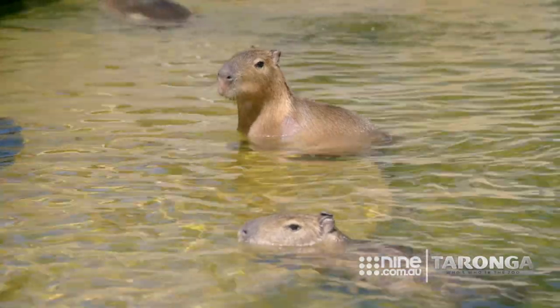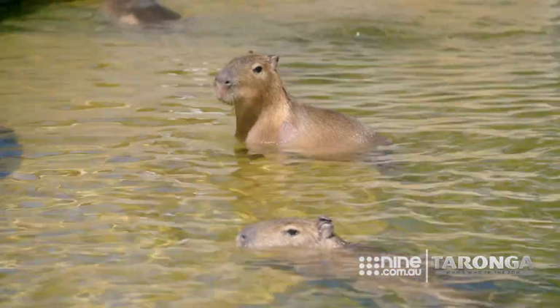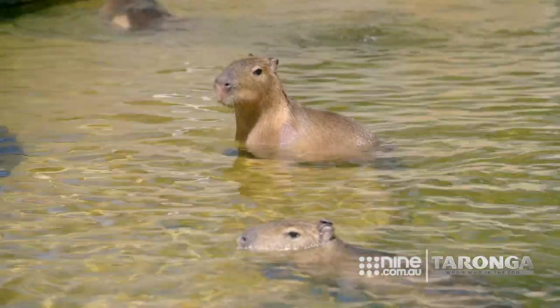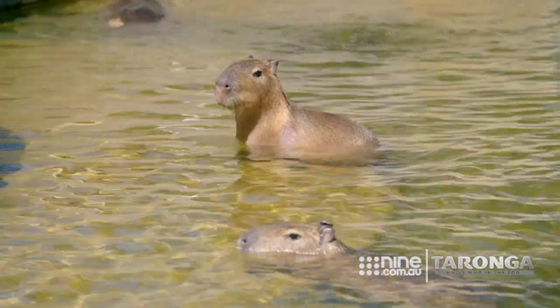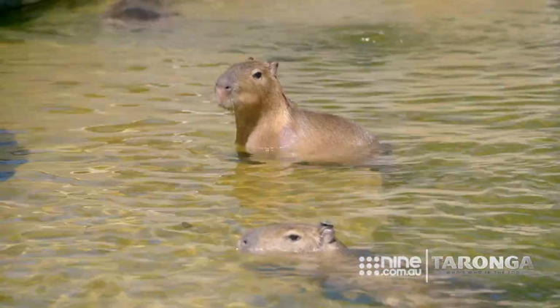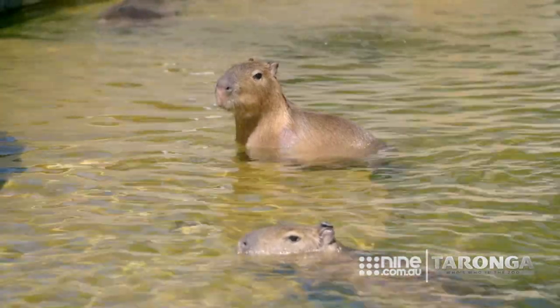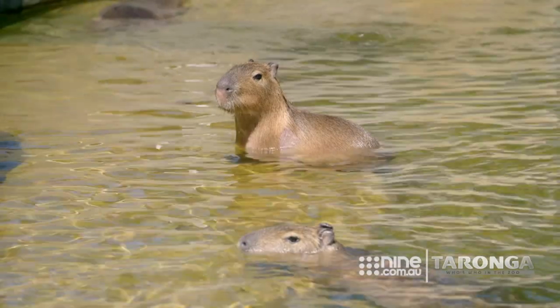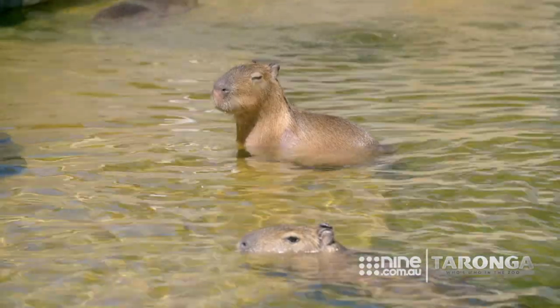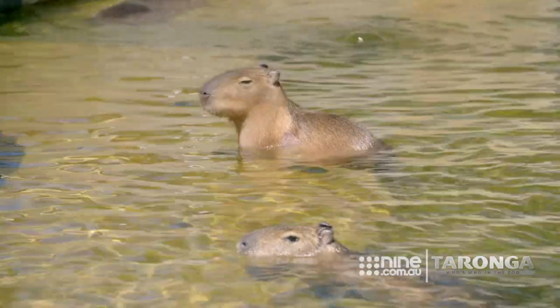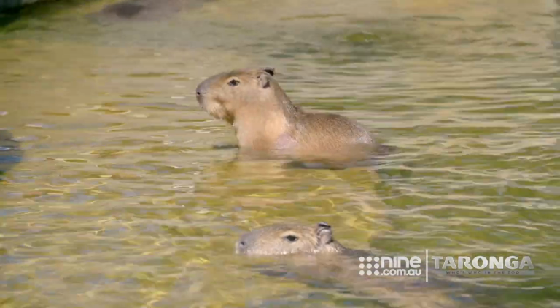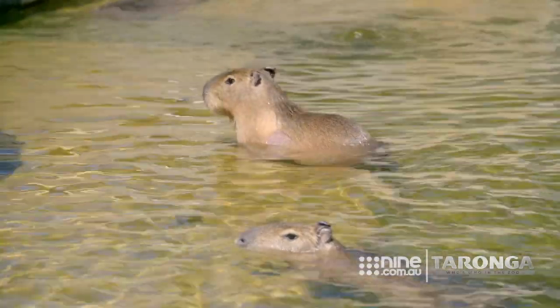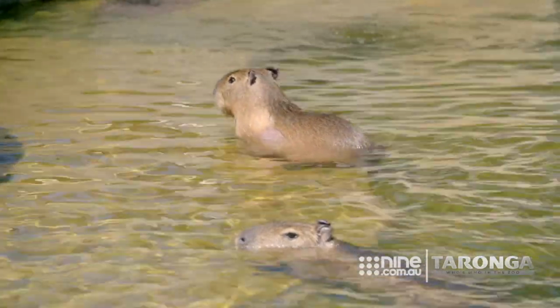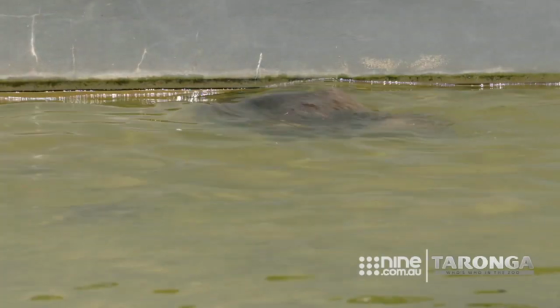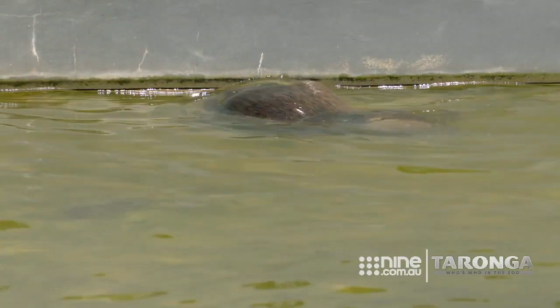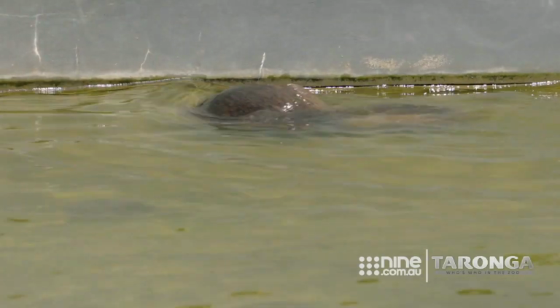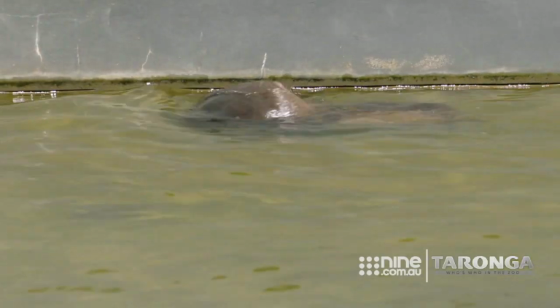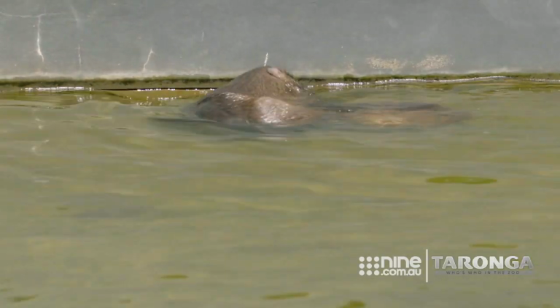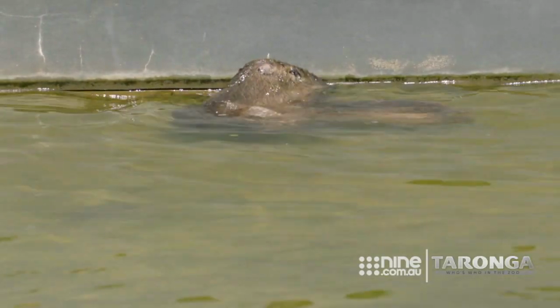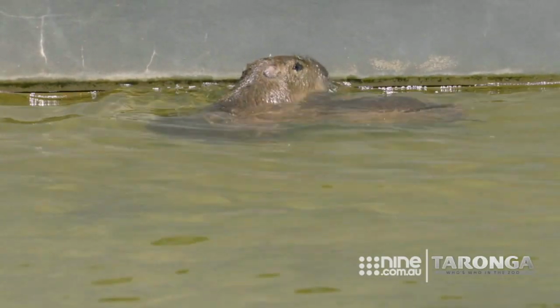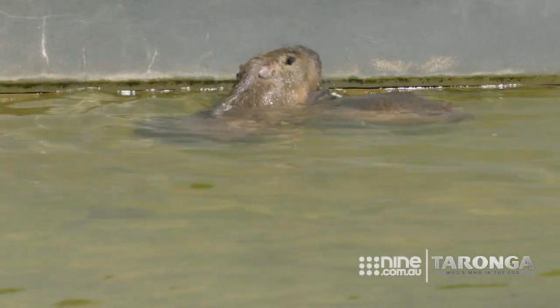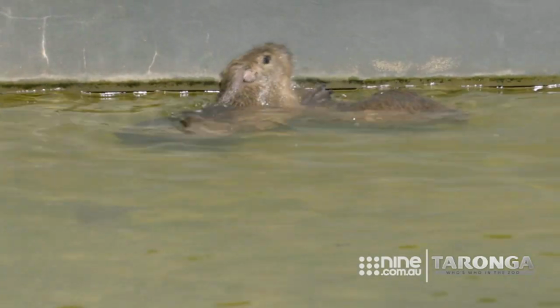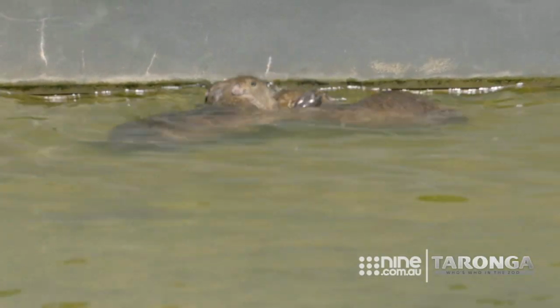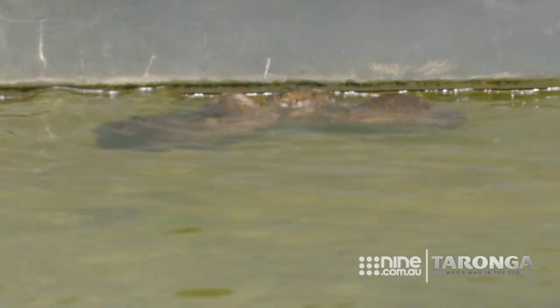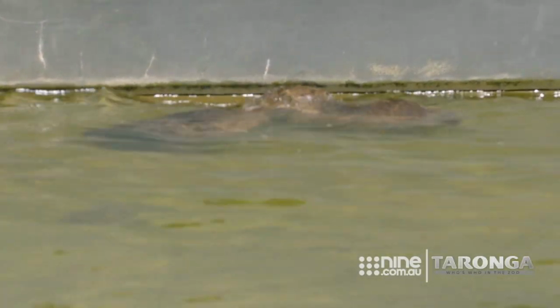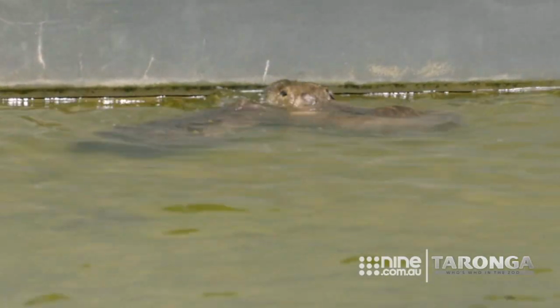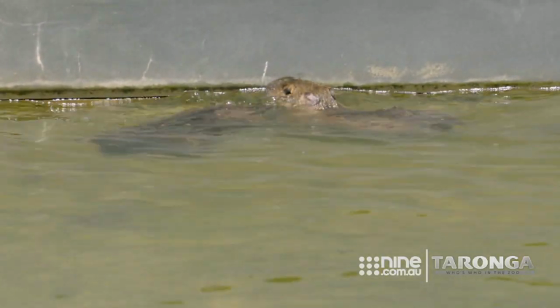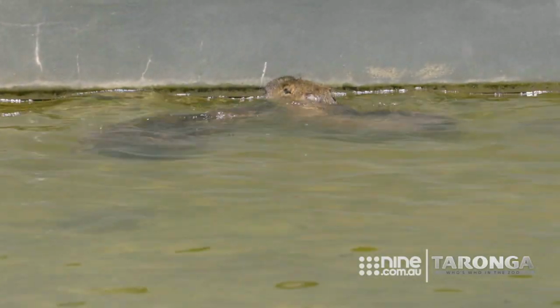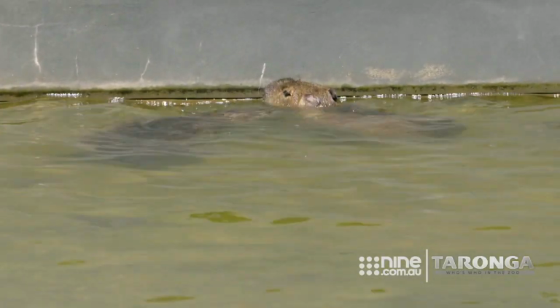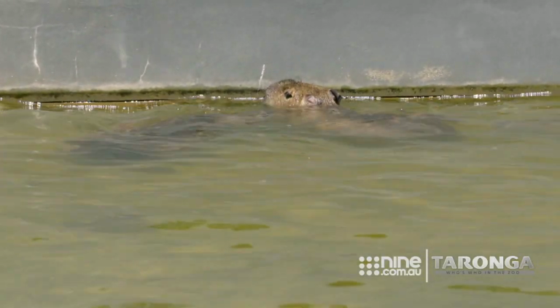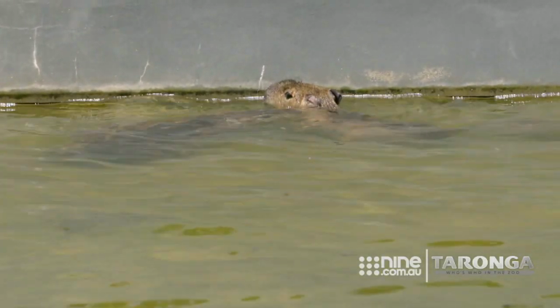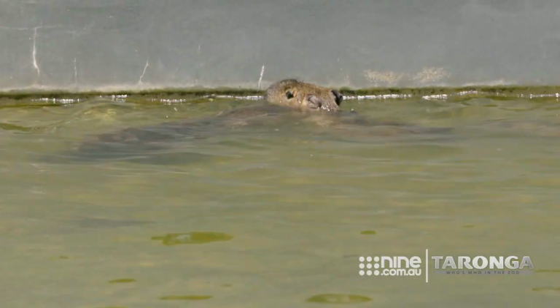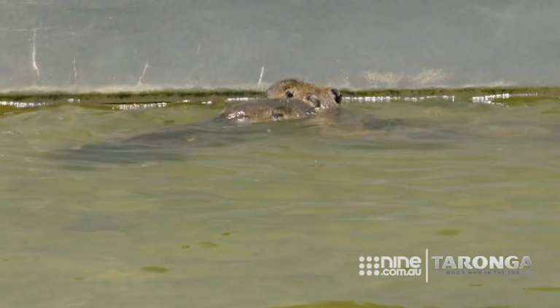They must love being able to actually submerge. They're play fighting in the water.